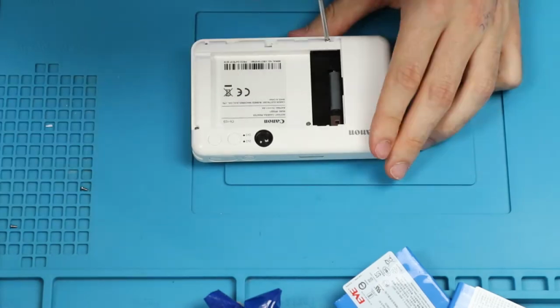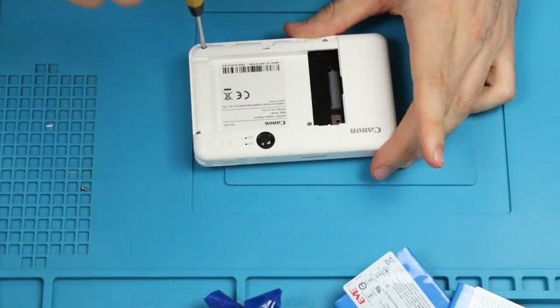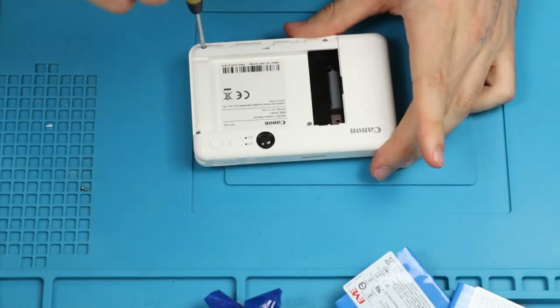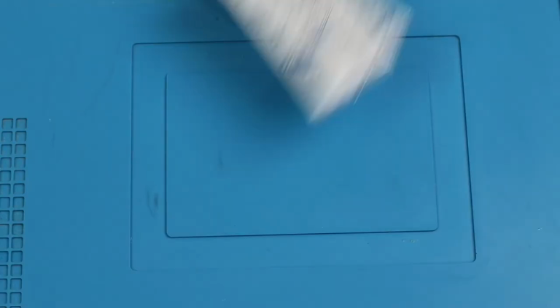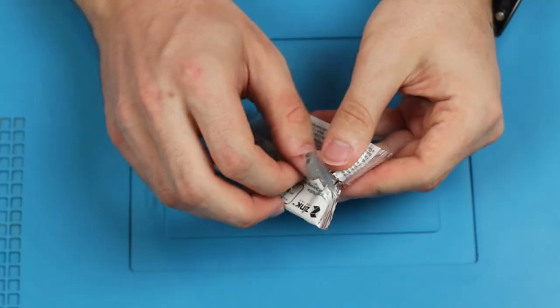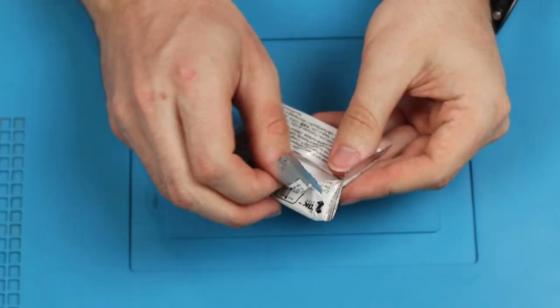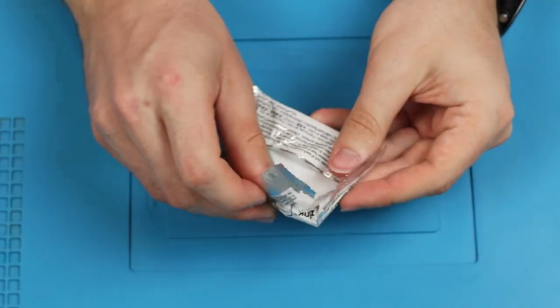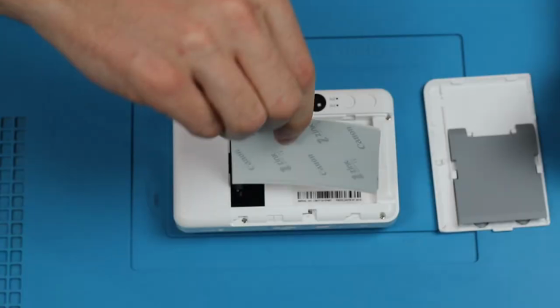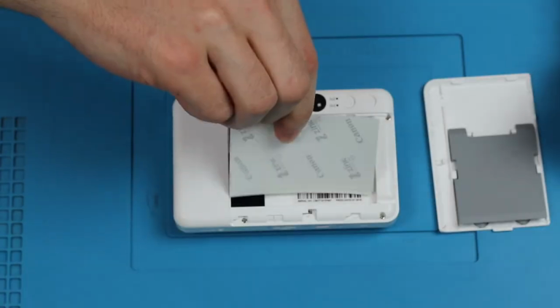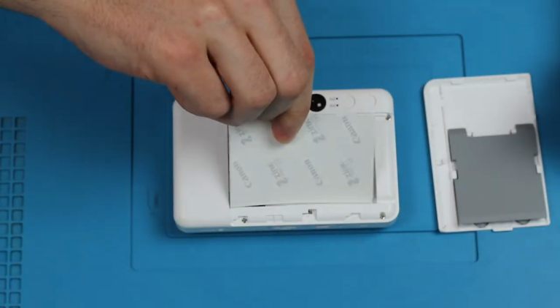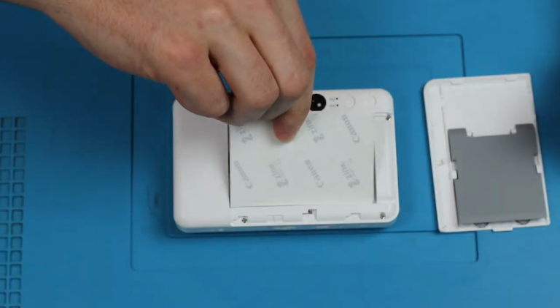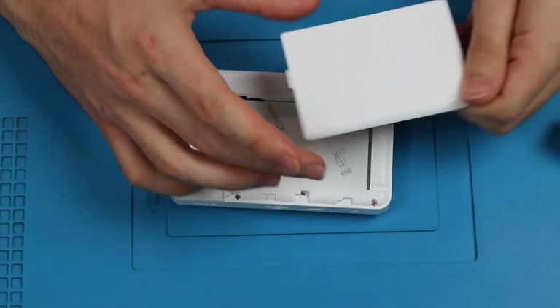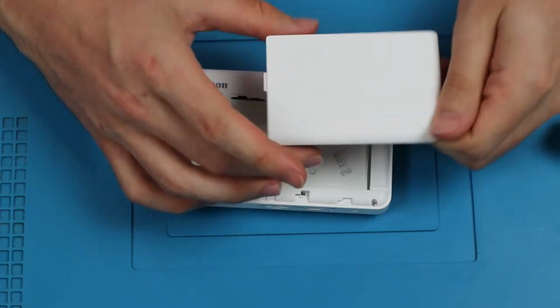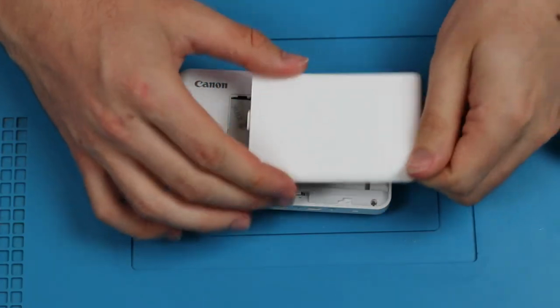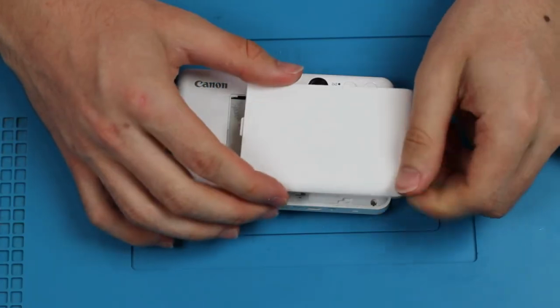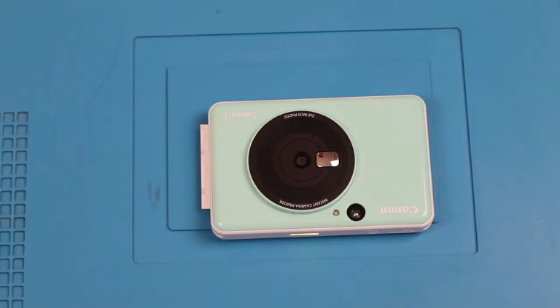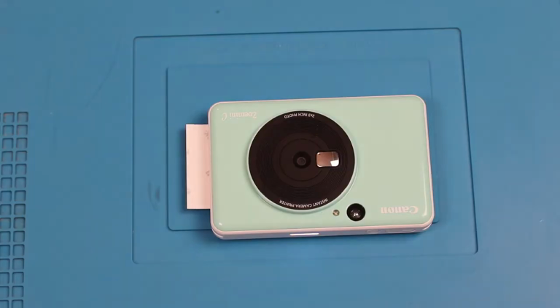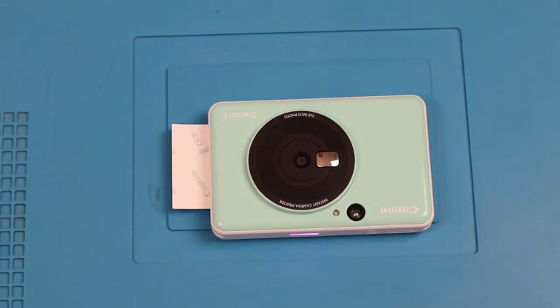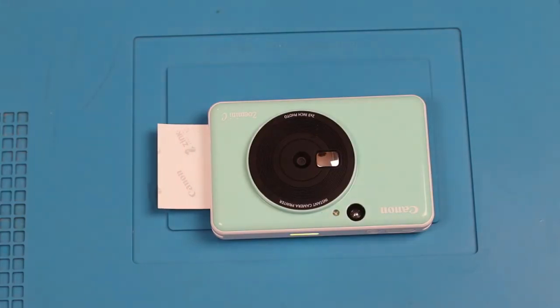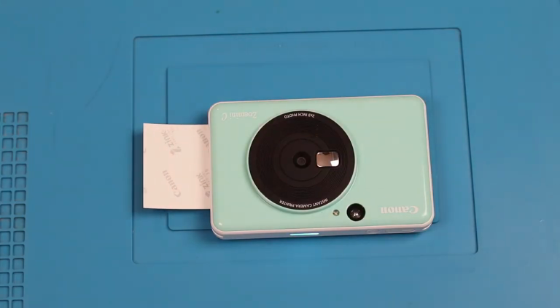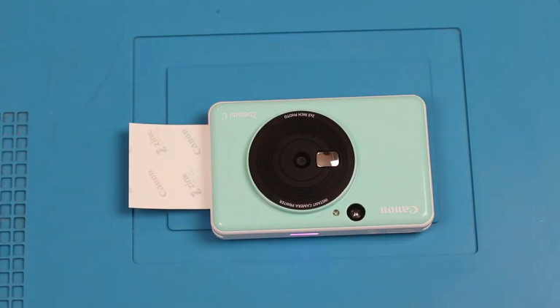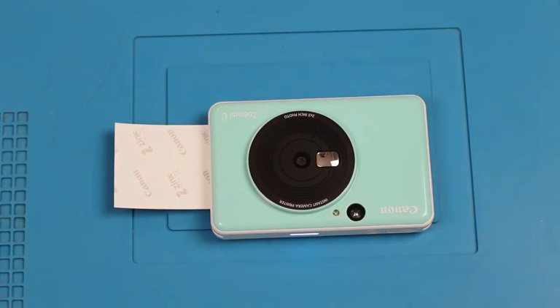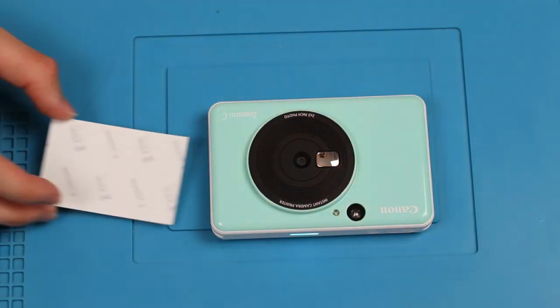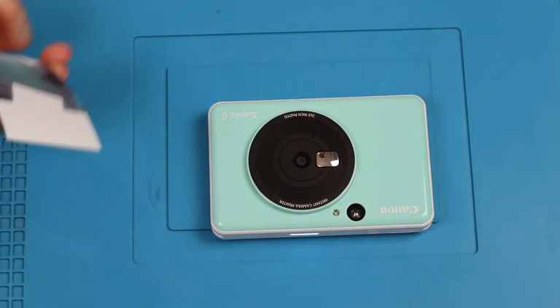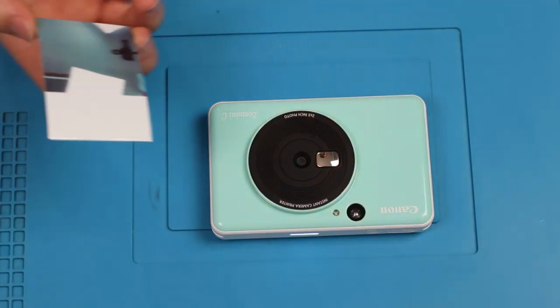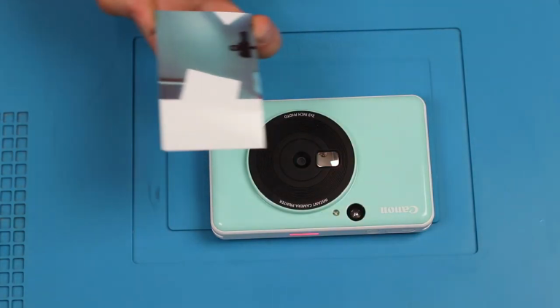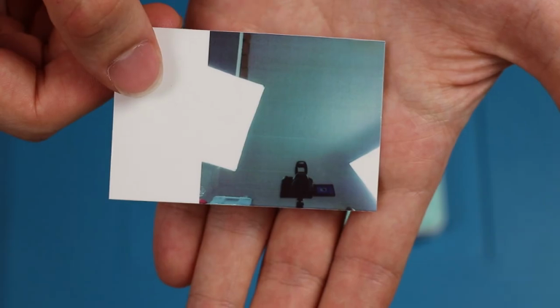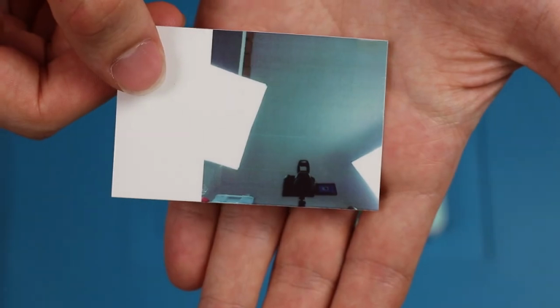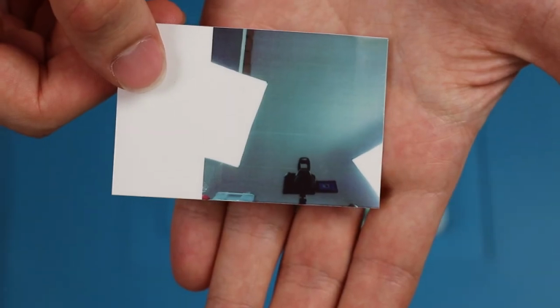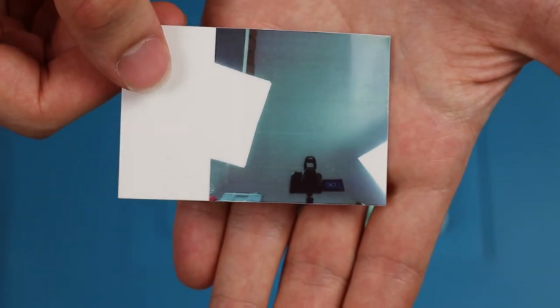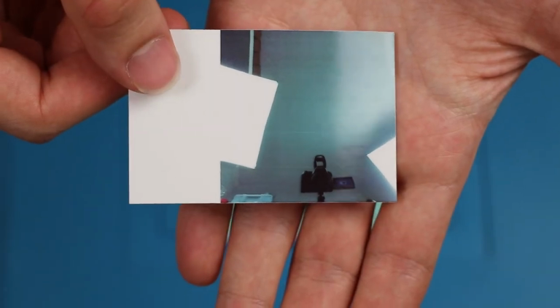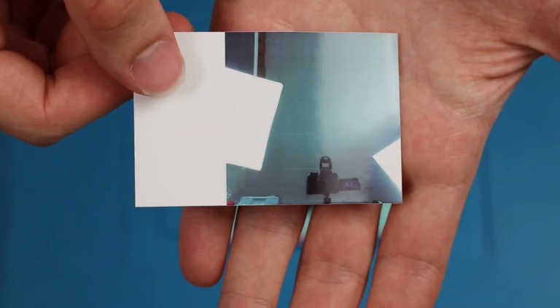Now let's put some paper in, take a picture, and just like that we get a printed copy. Thanks for watching.